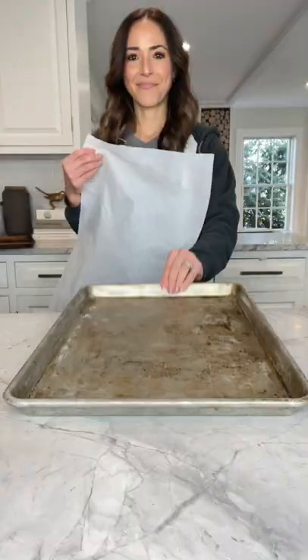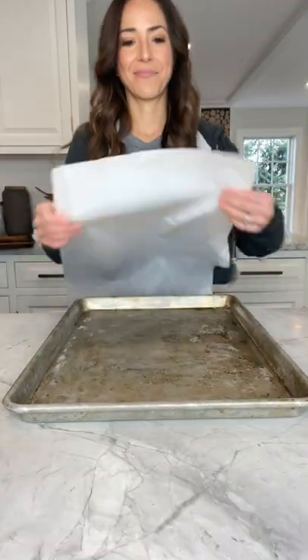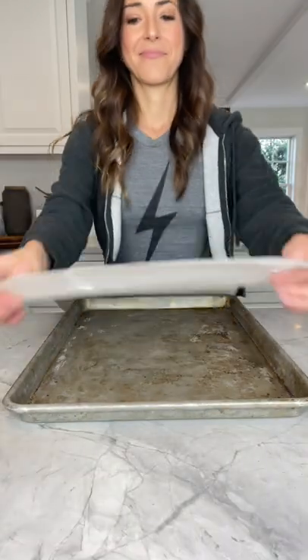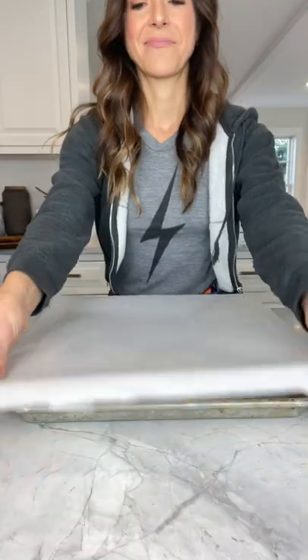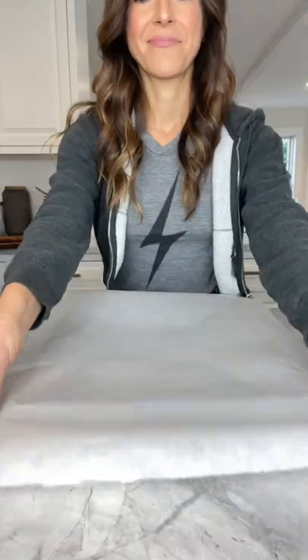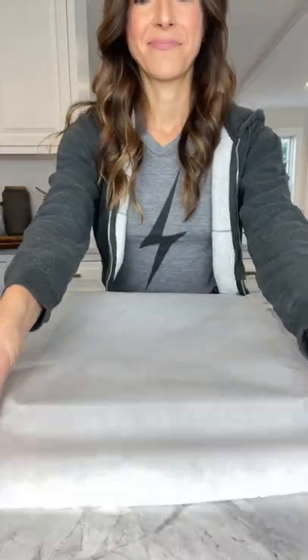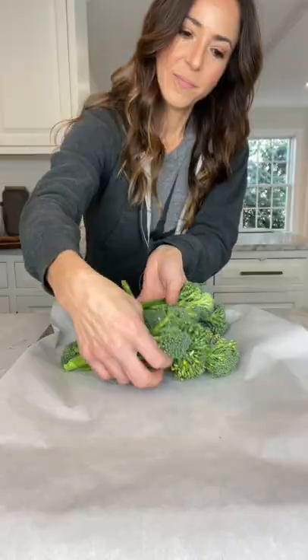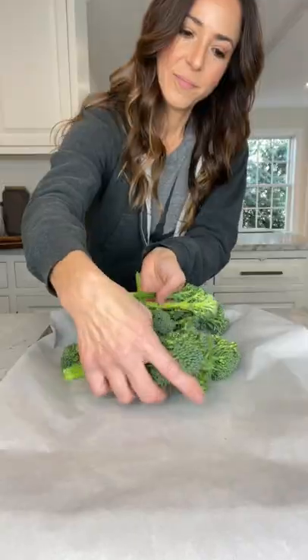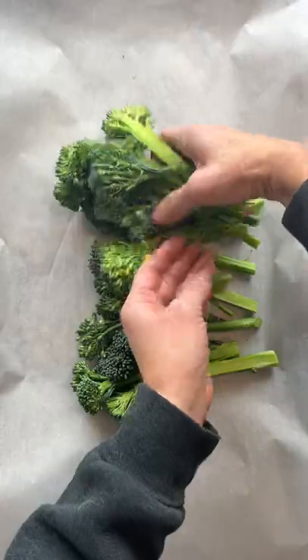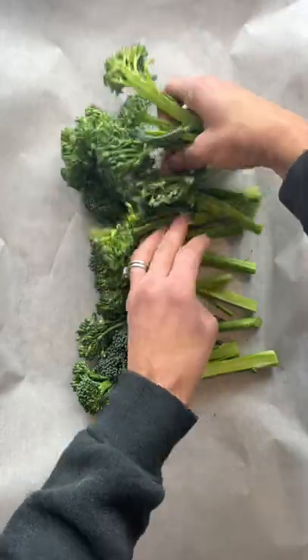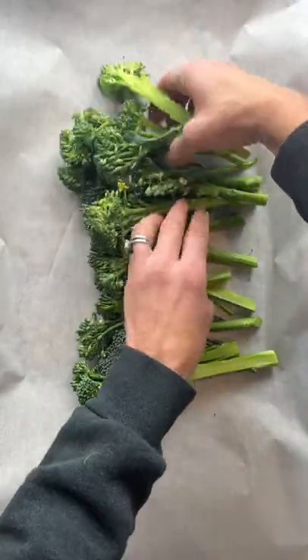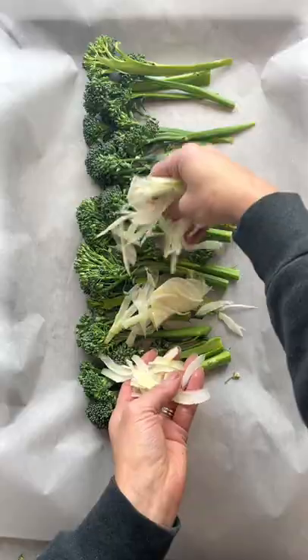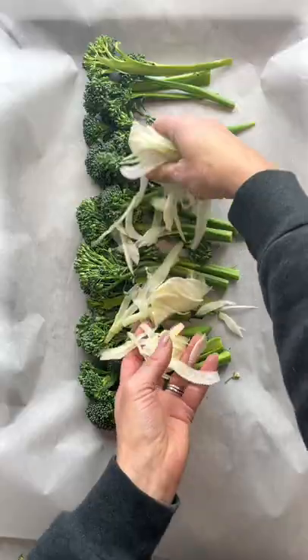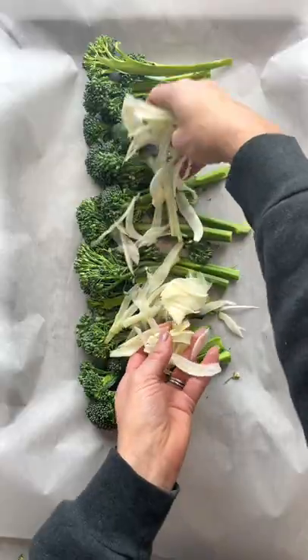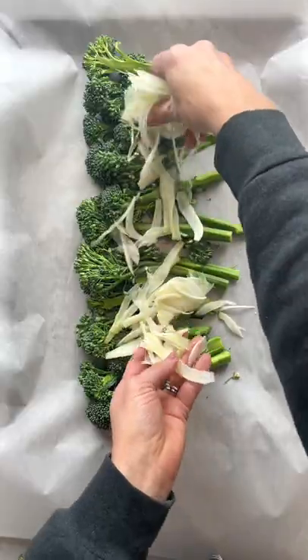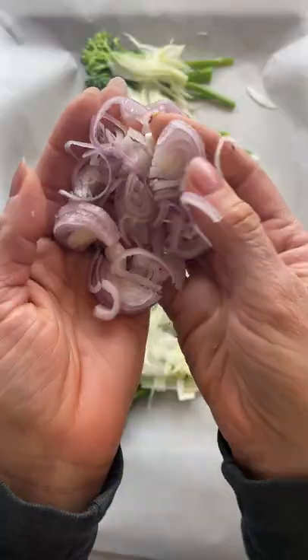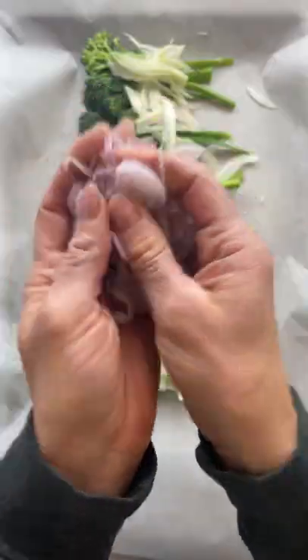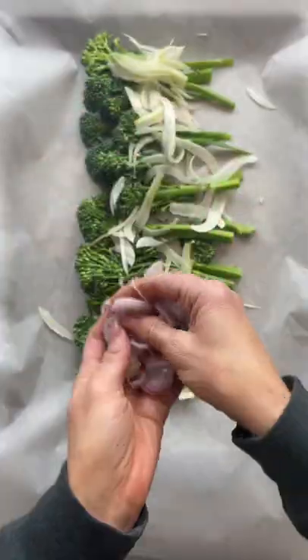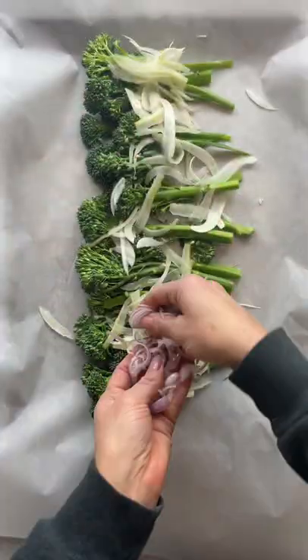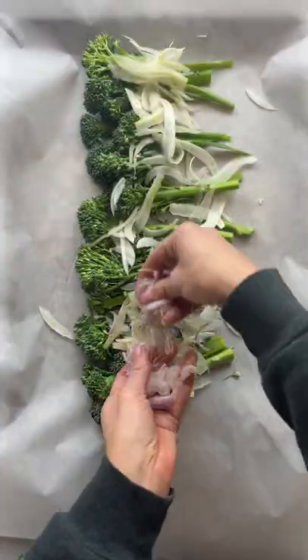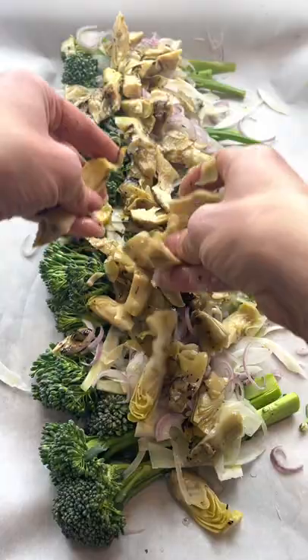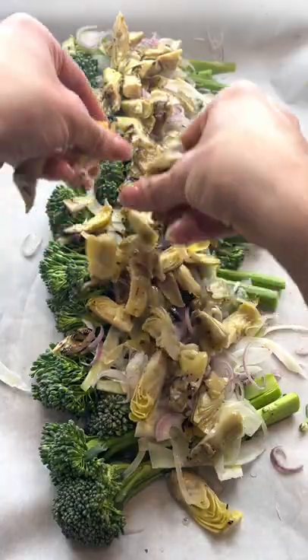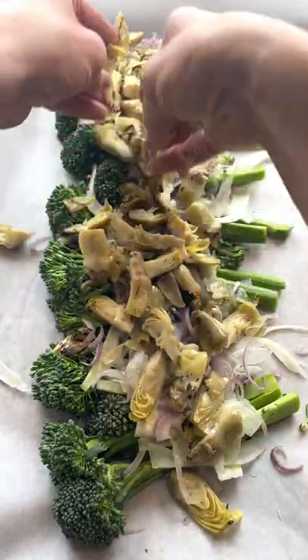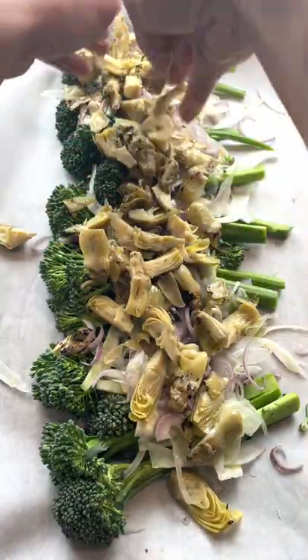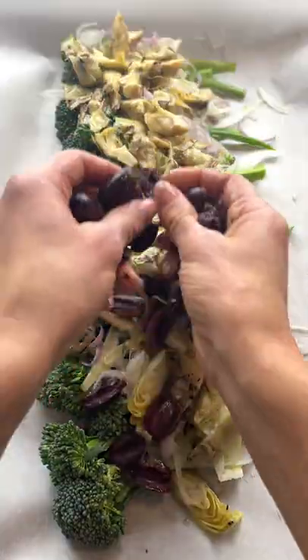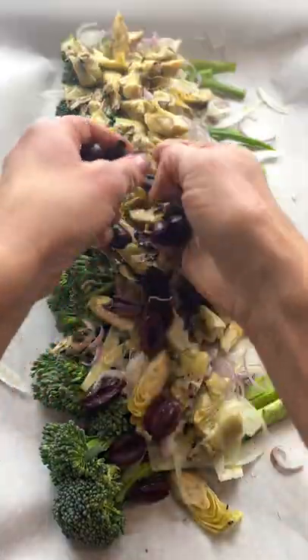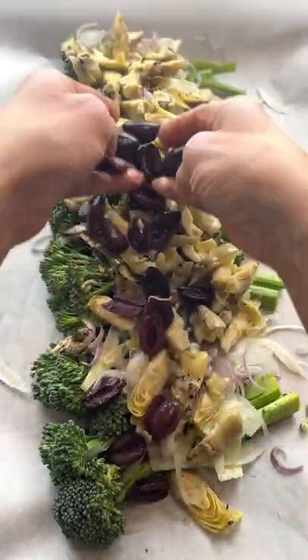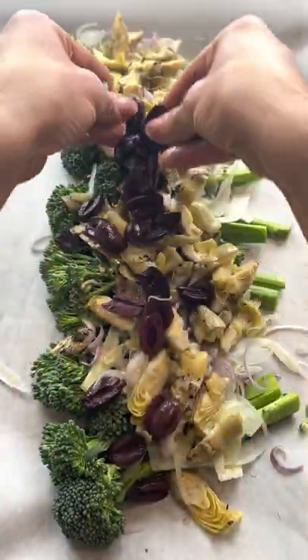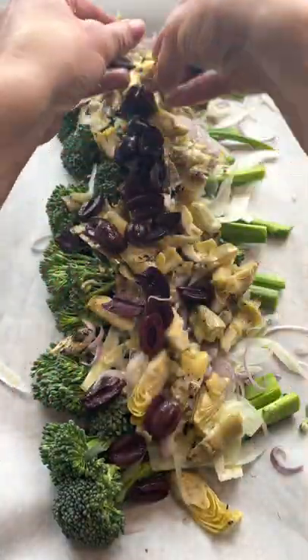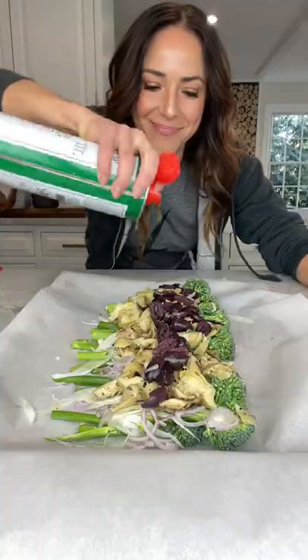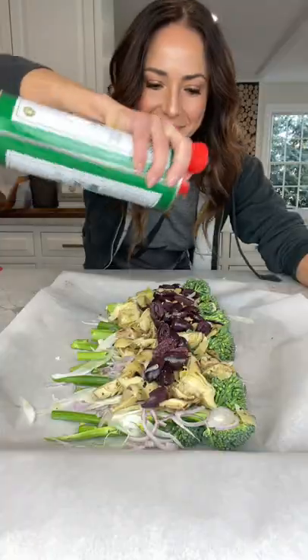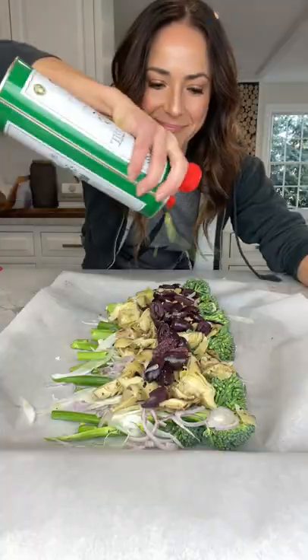Onto a parchment-lined baking sheet, lay down broccolini, fennel, shallots, artichokes, olives, olive oil, salt, and pepper.